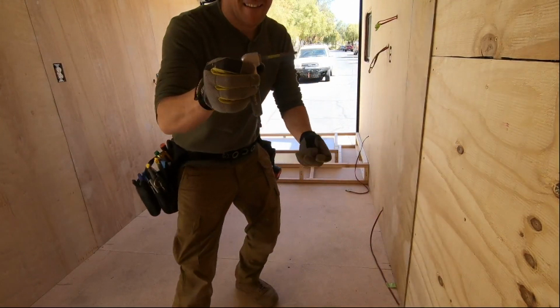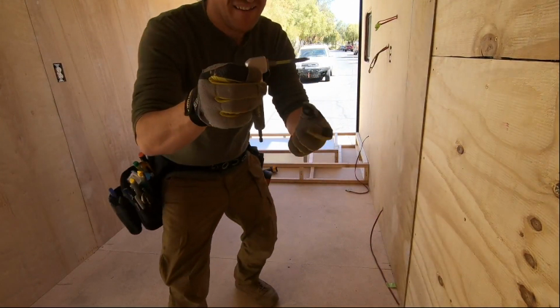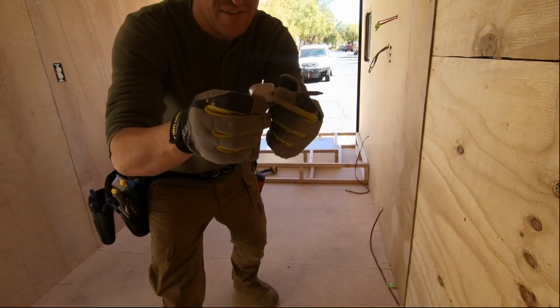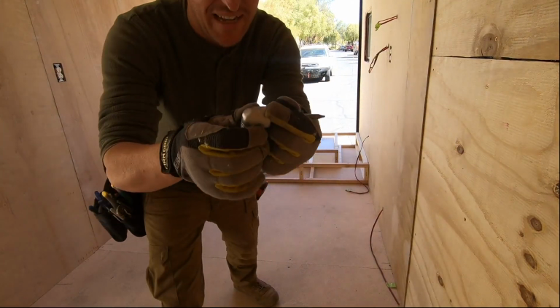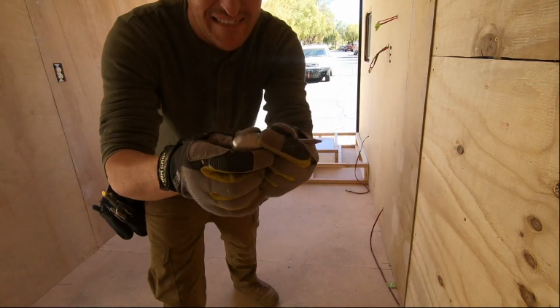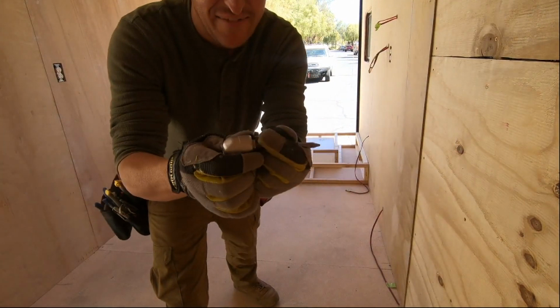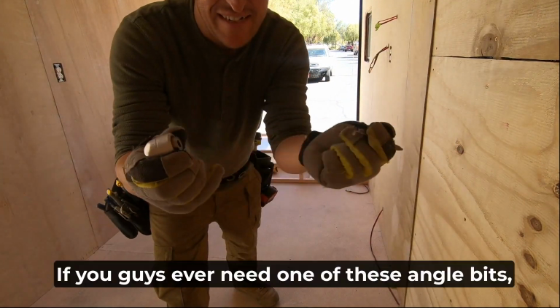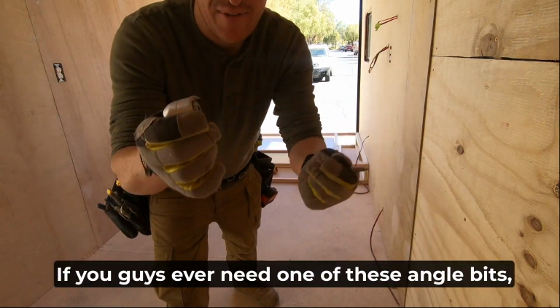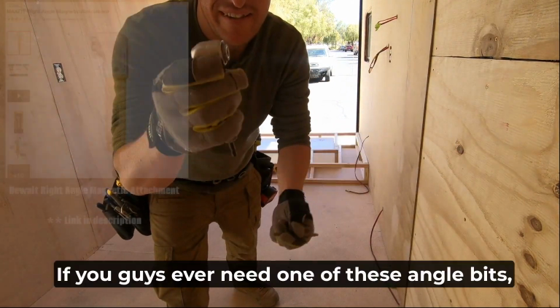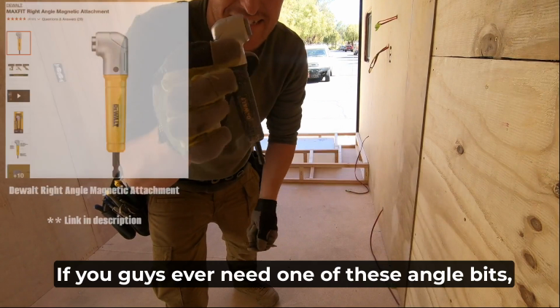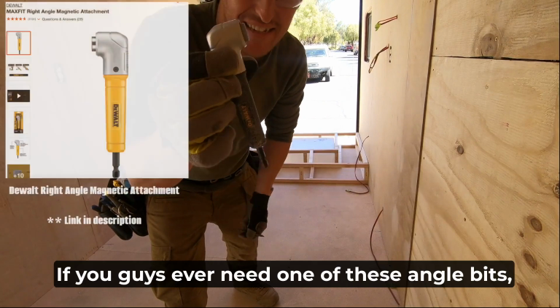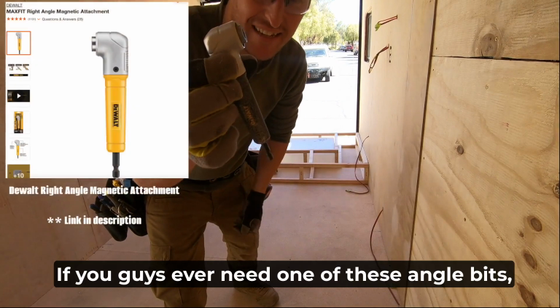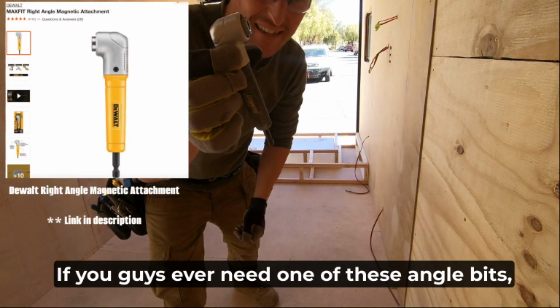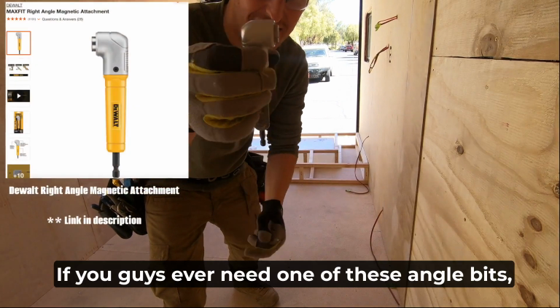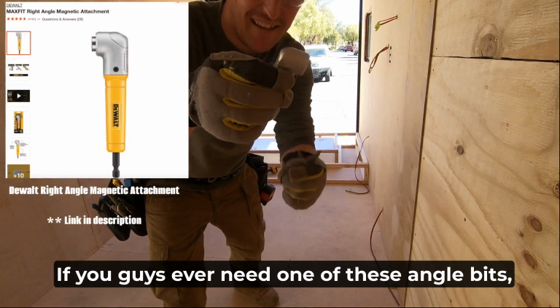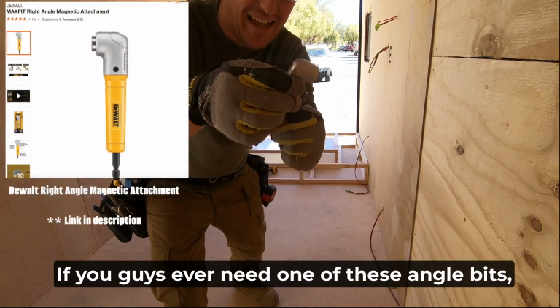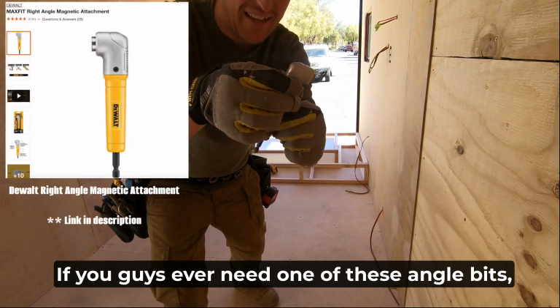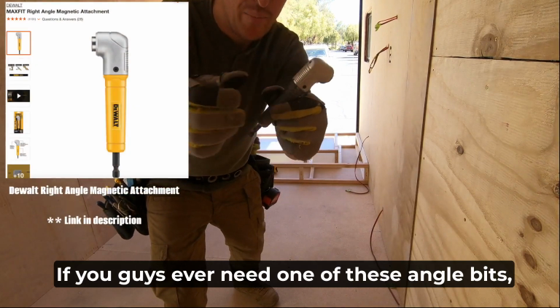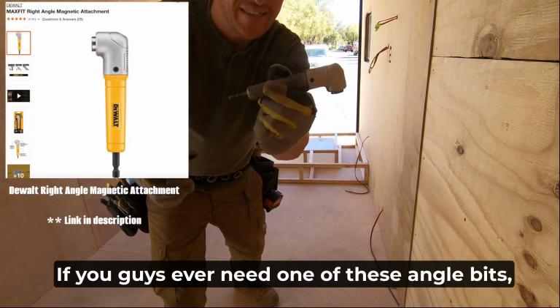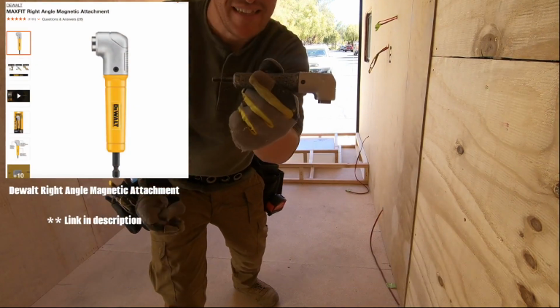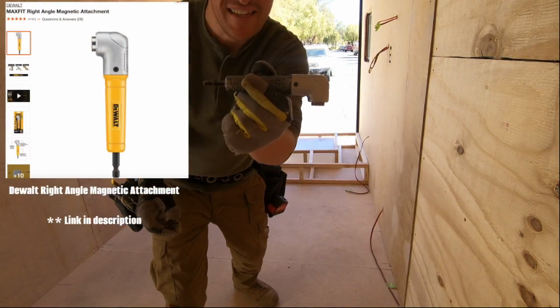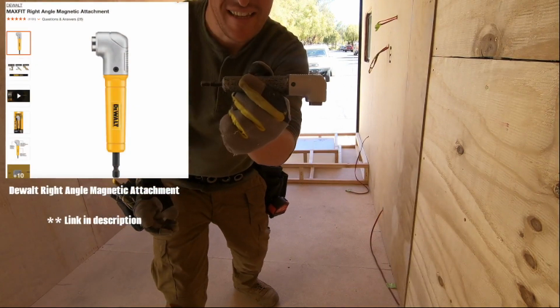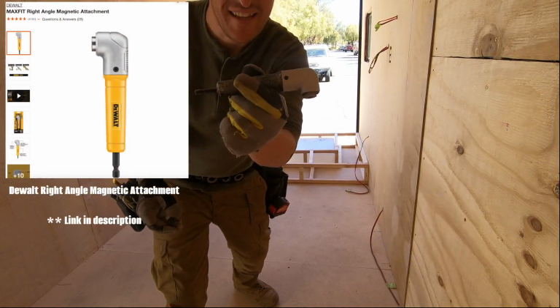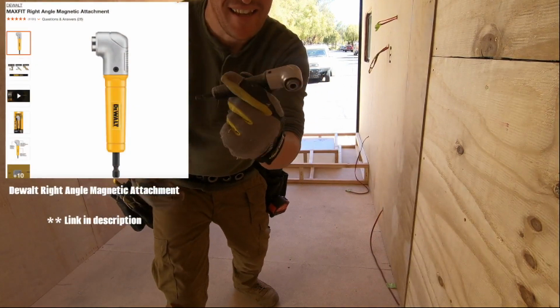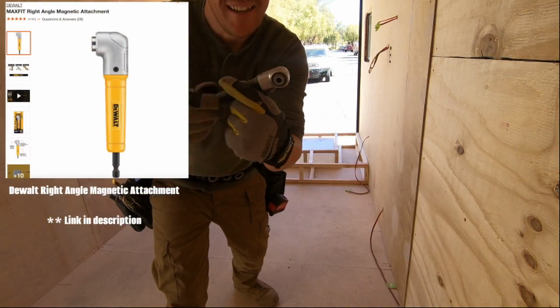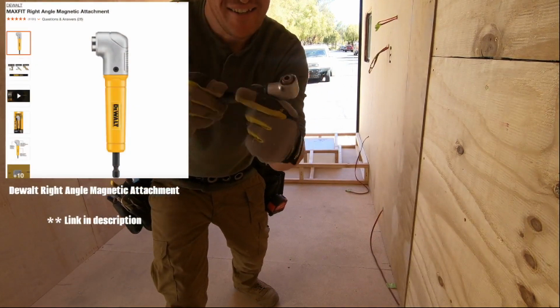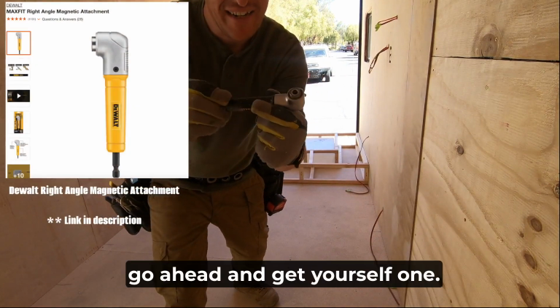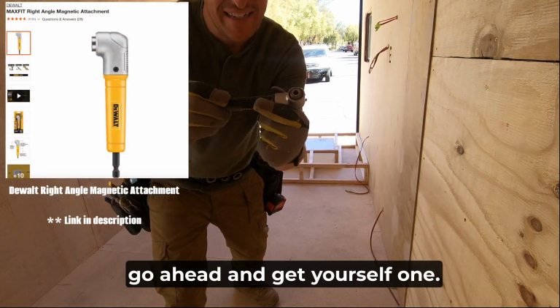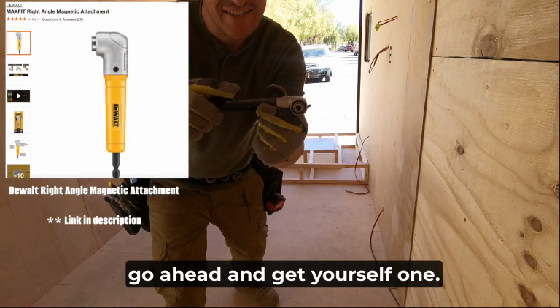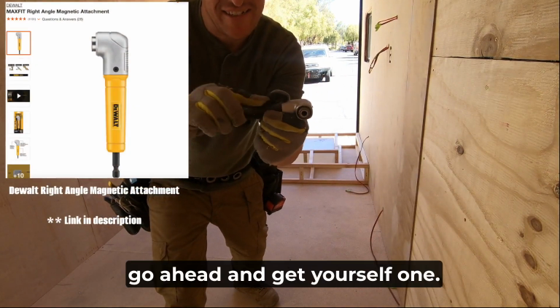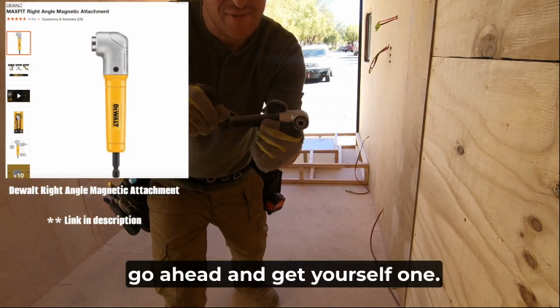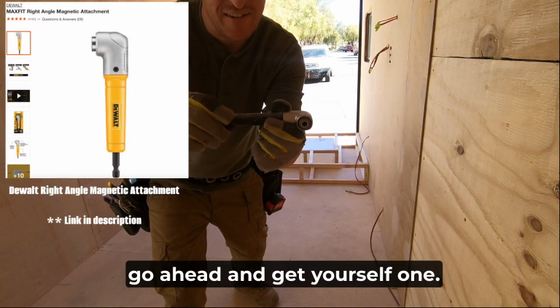If you guys ever need one of these angle bits, go ahead and get yourself one.